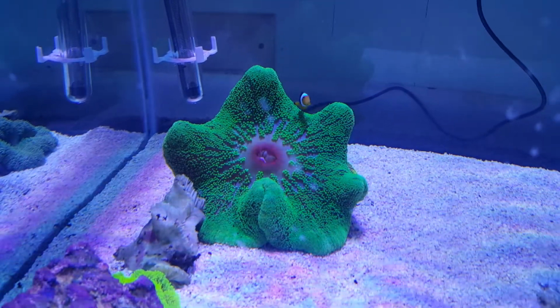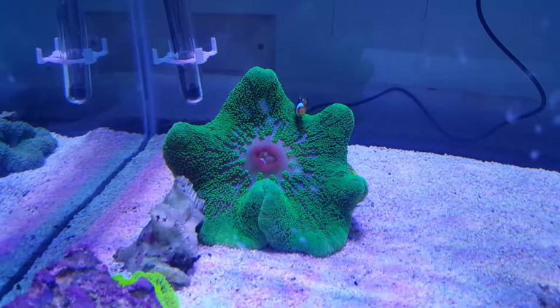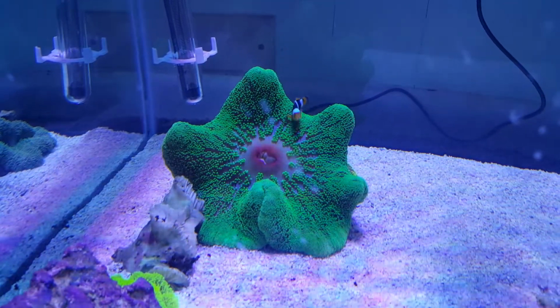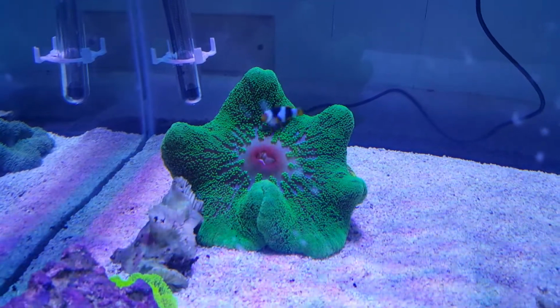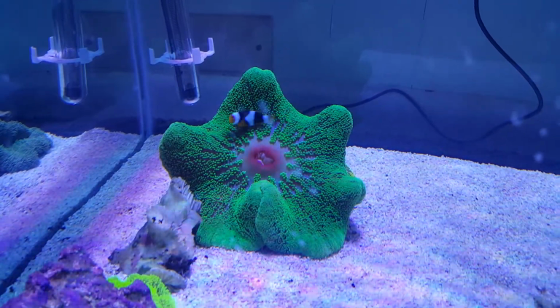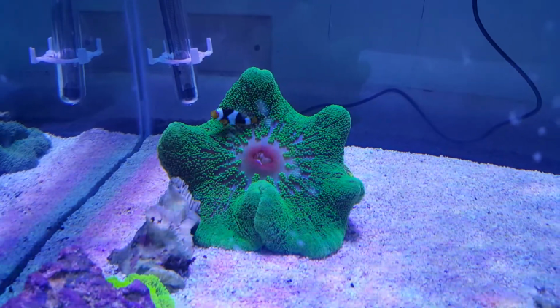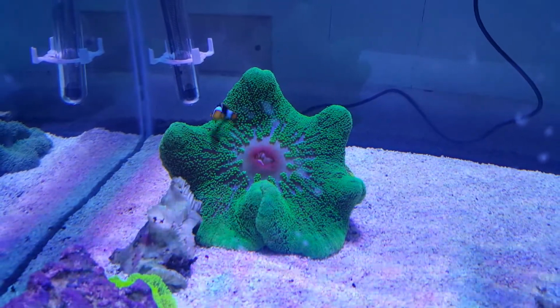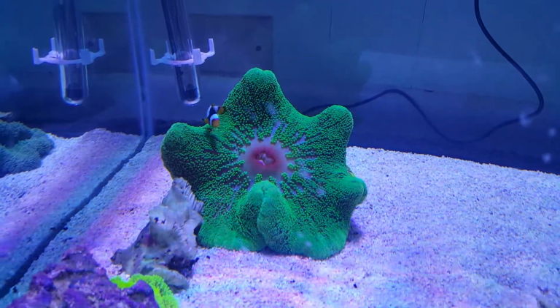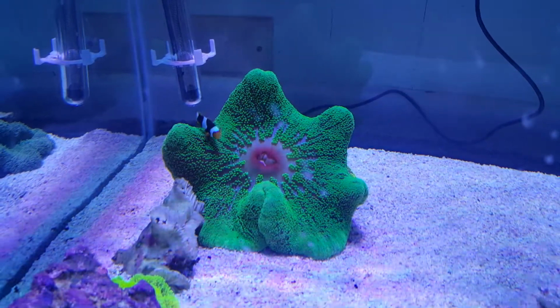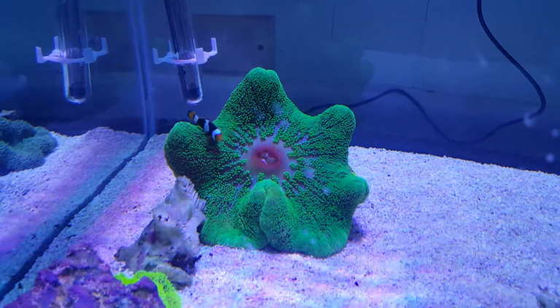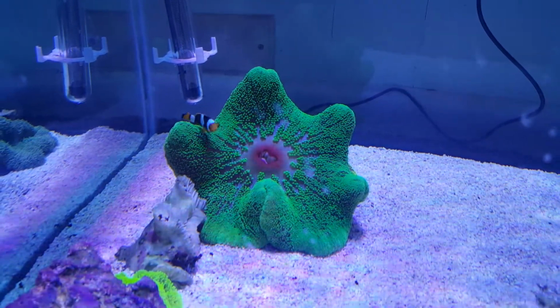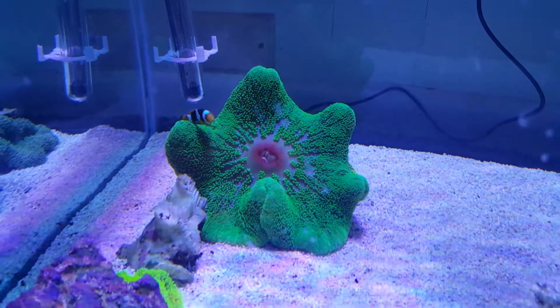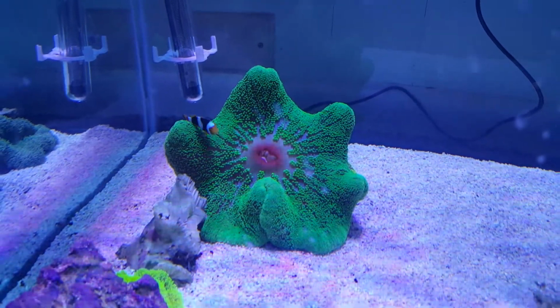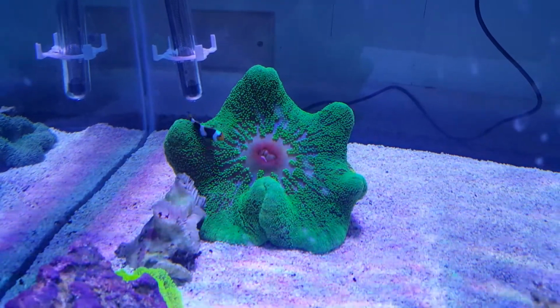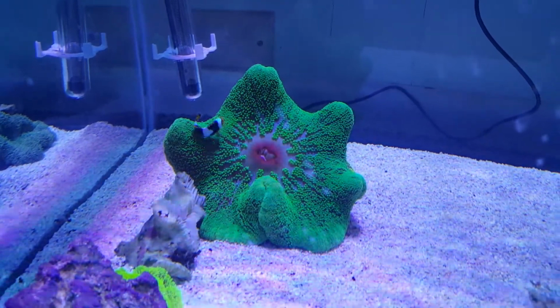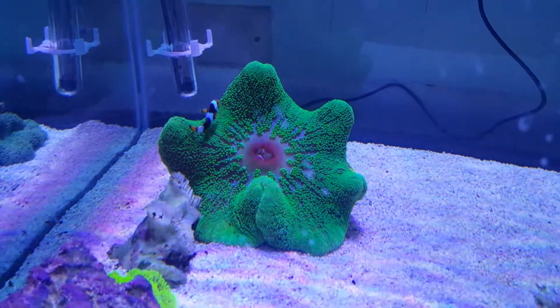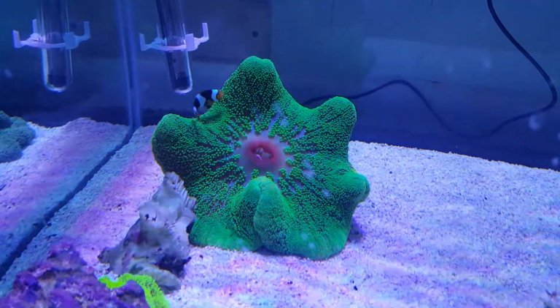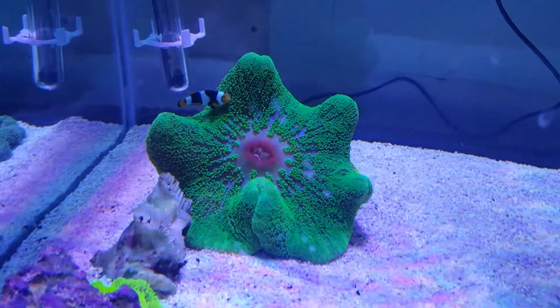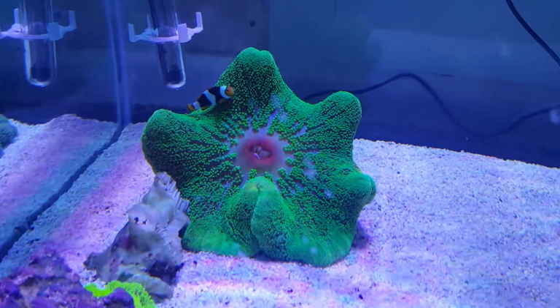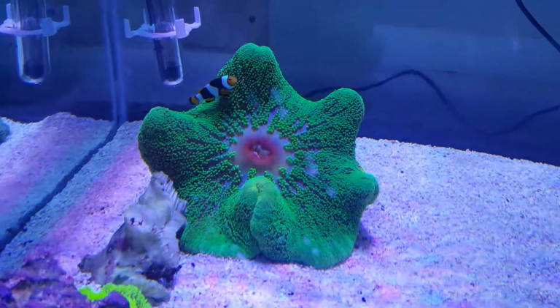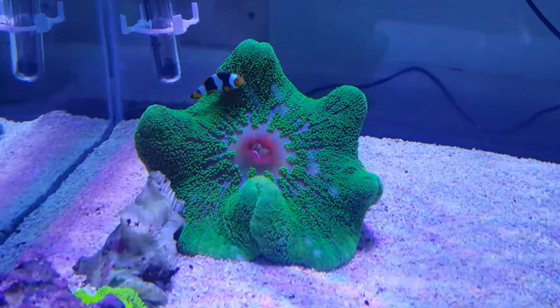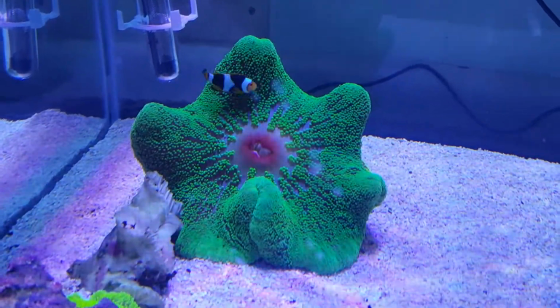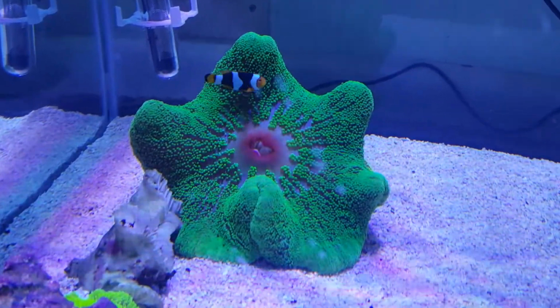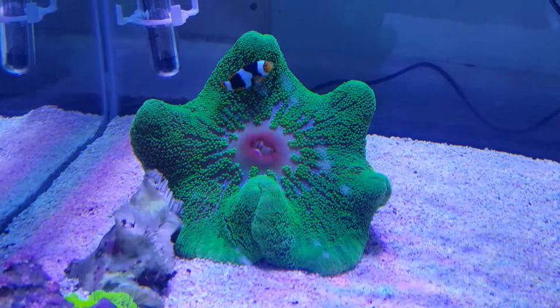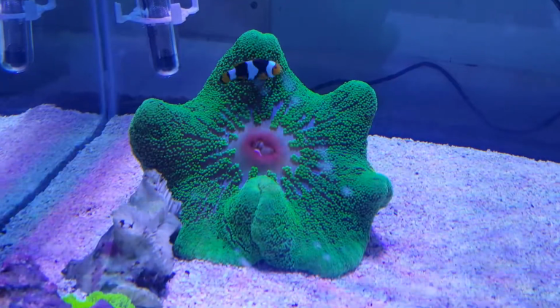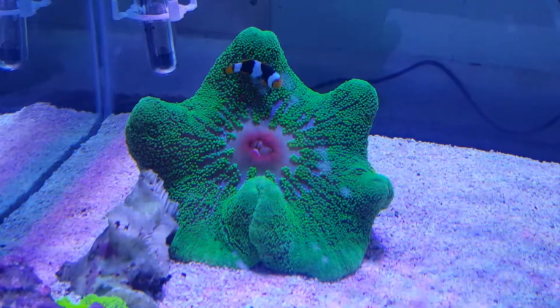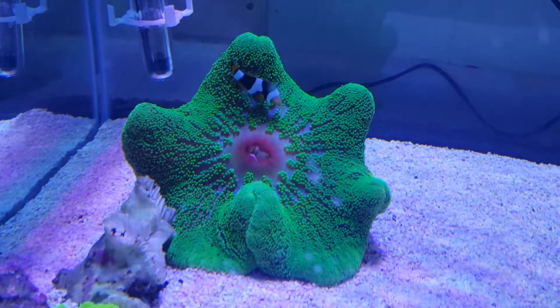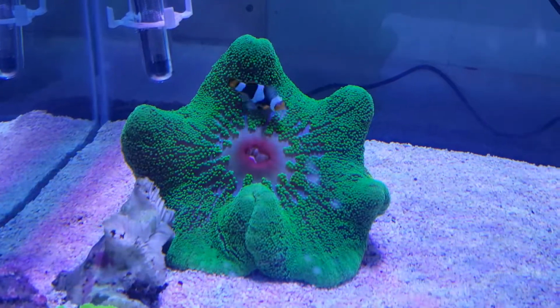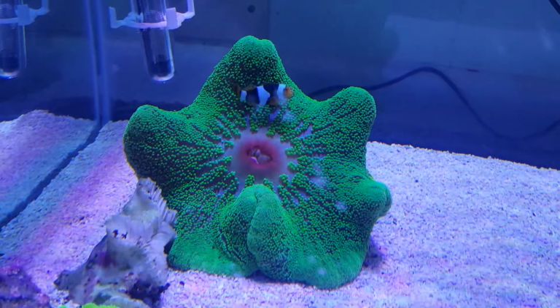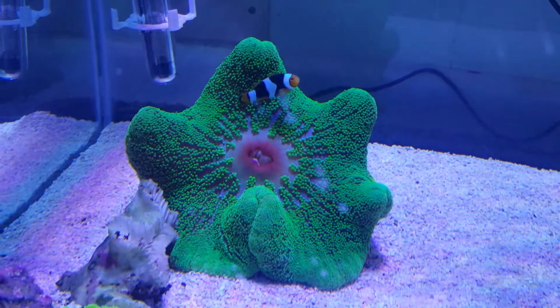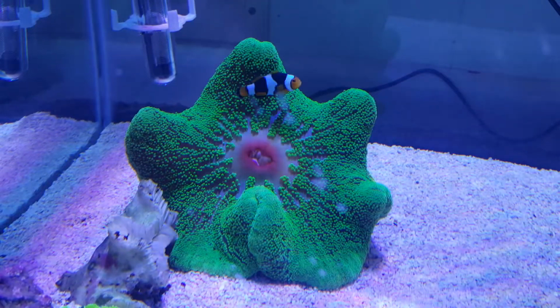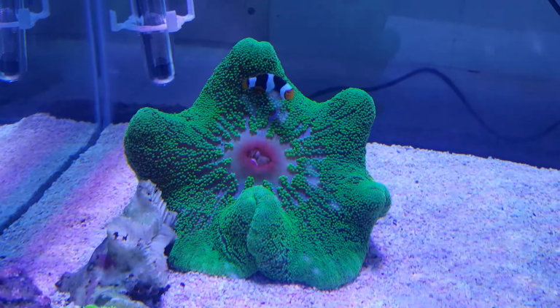The clownfish — Black Onyx — has made a nice home out of it. I shall guard you.